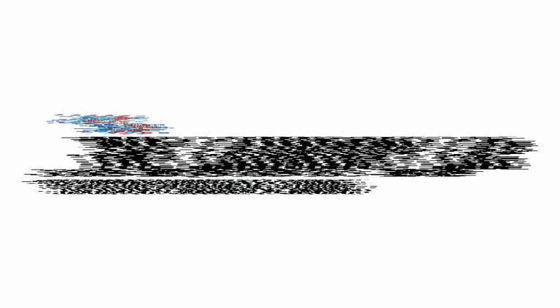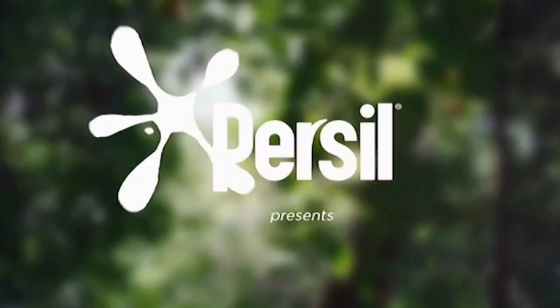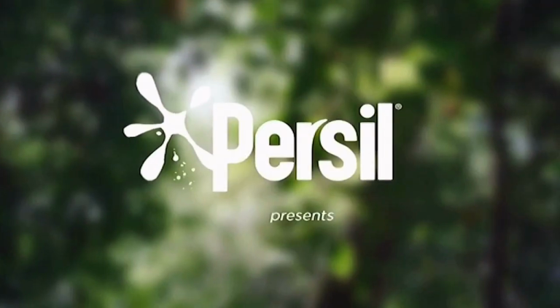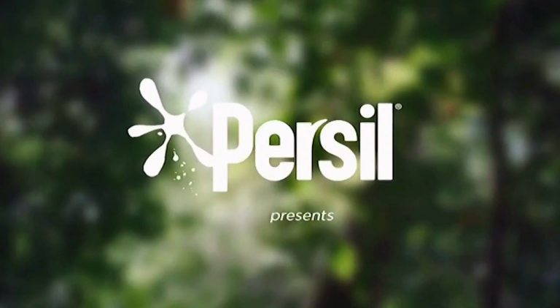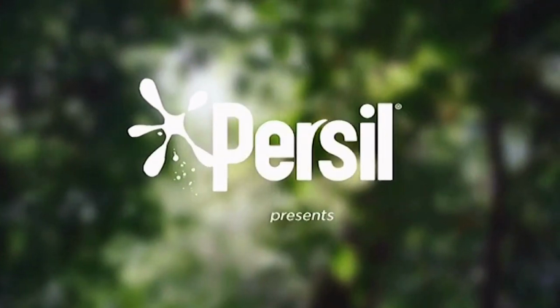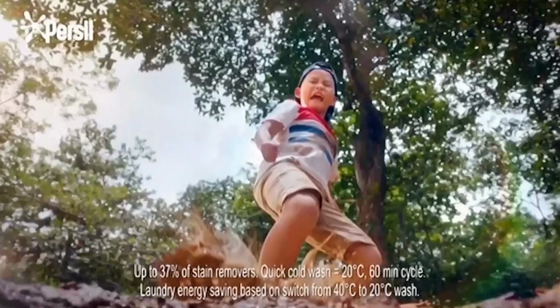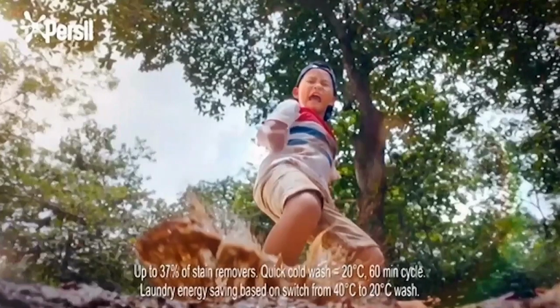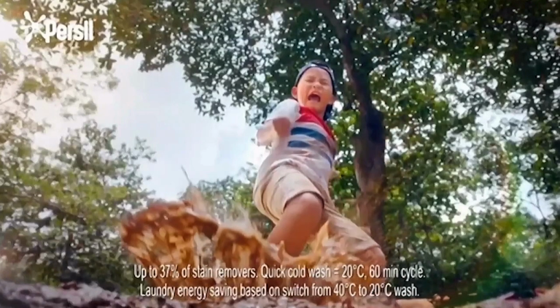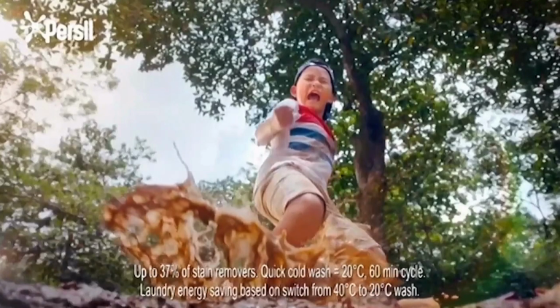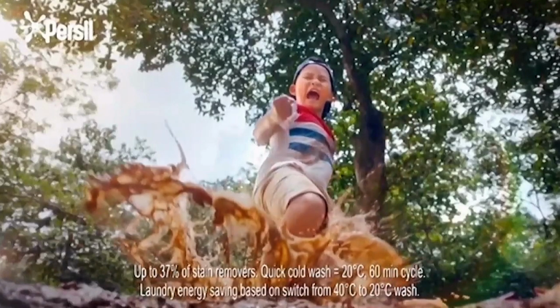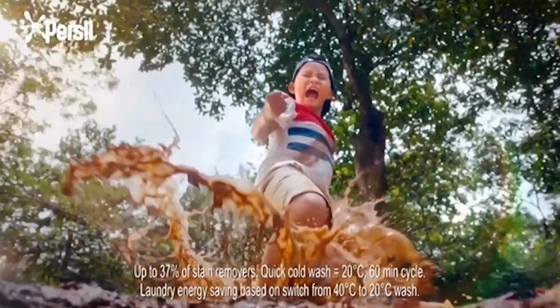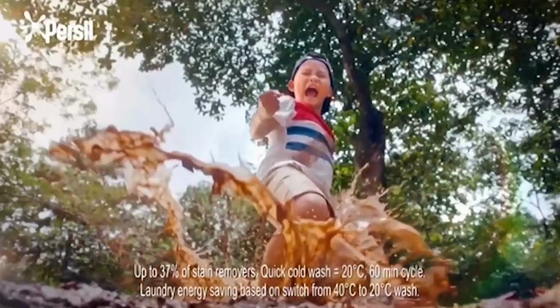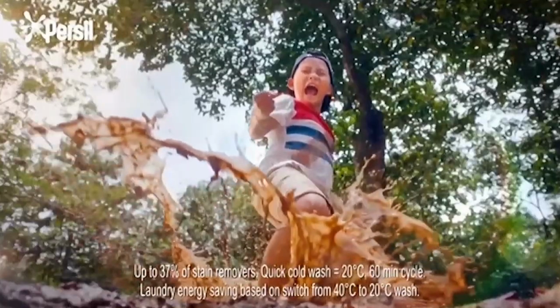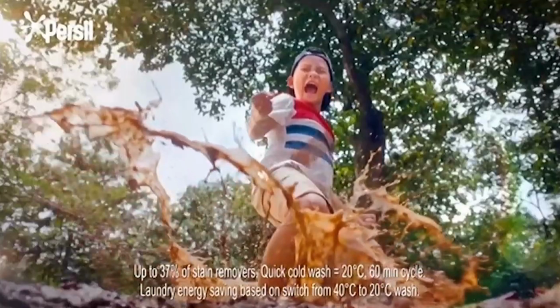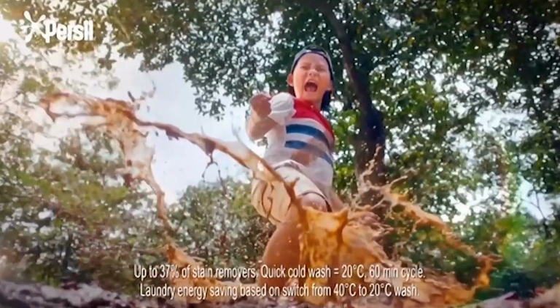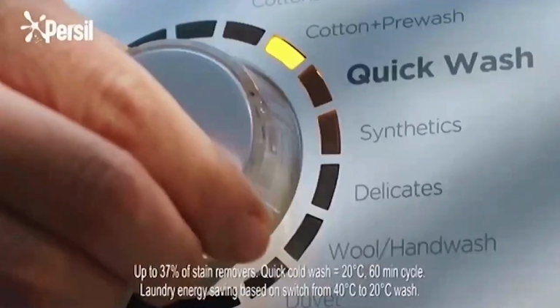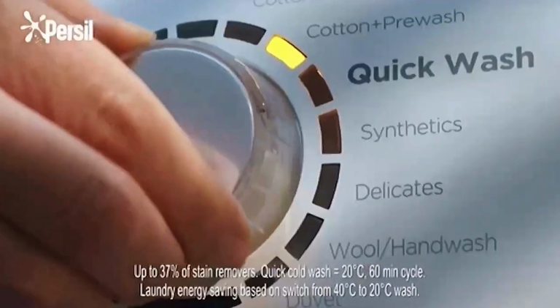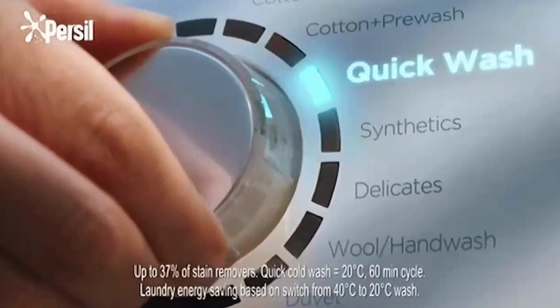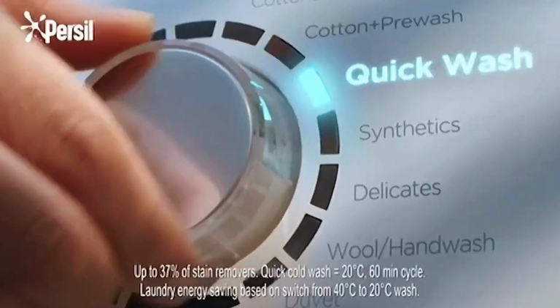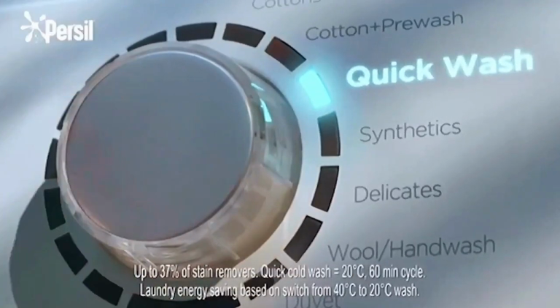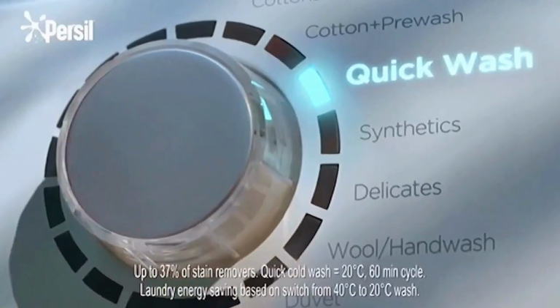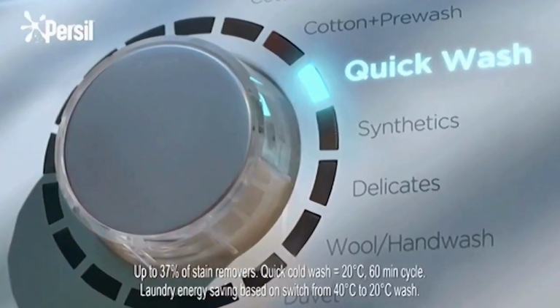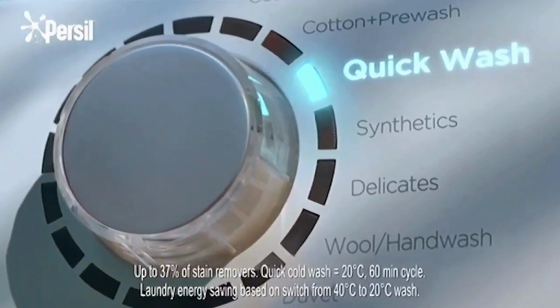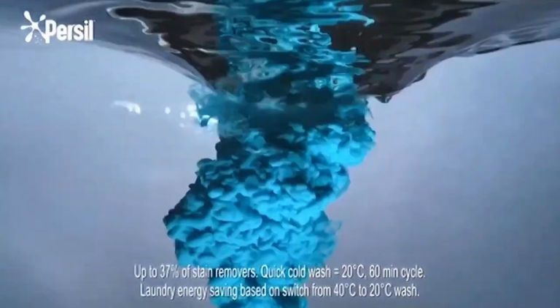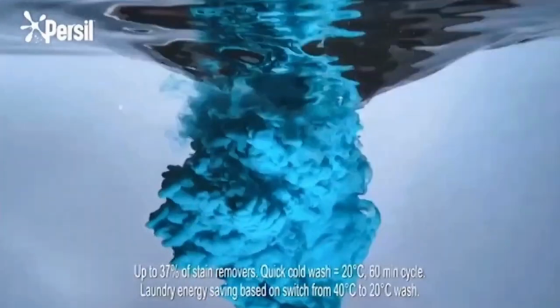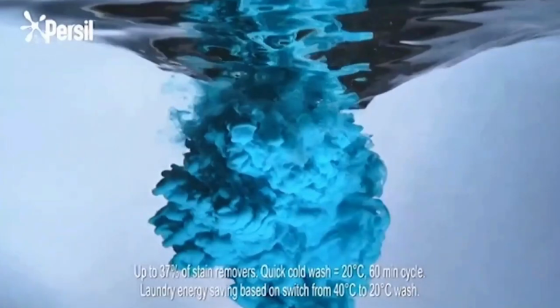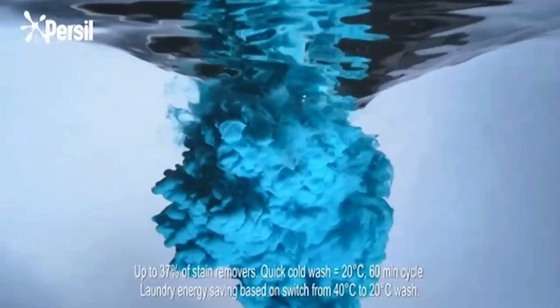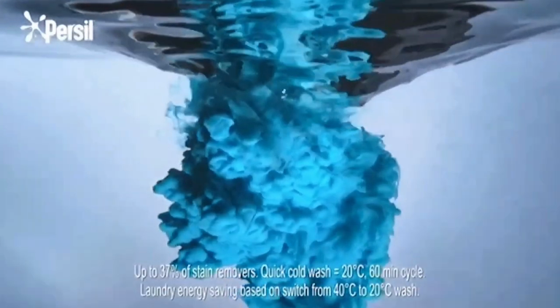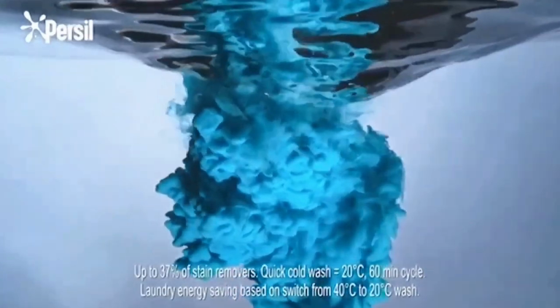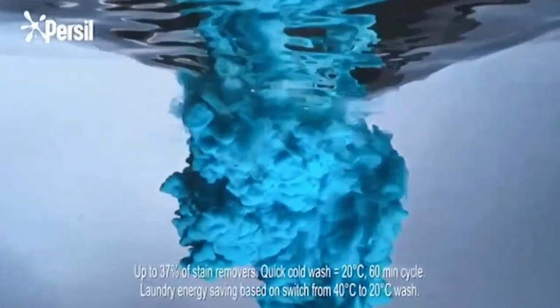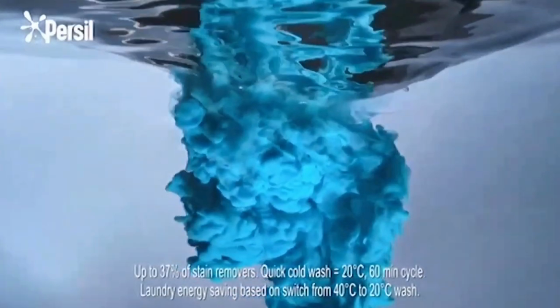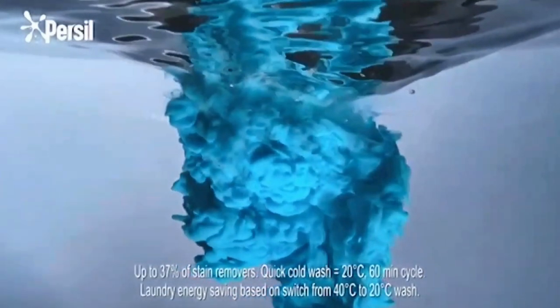What if you could get outstanding stain removal in a cold wash? What if you could do it in less time? What if there was a washing liquid that could do it all?